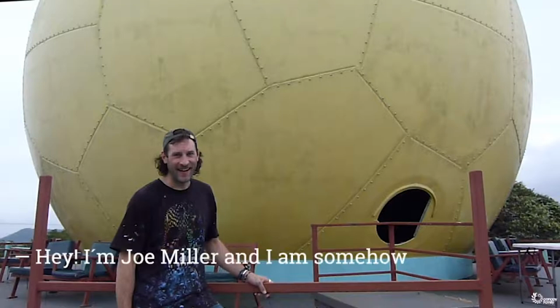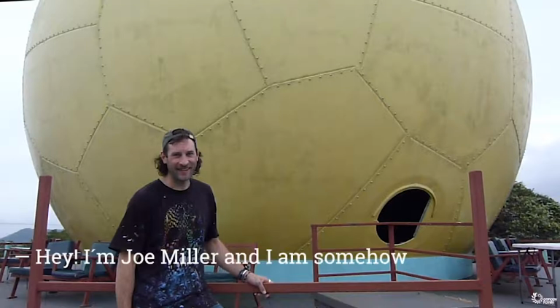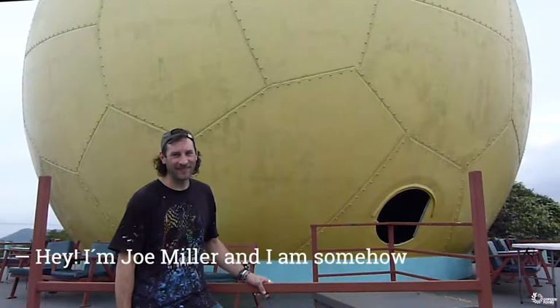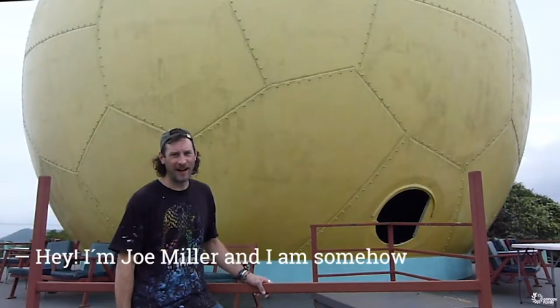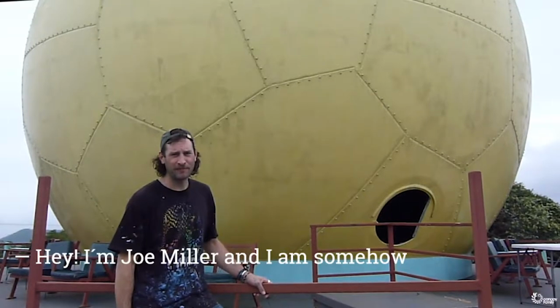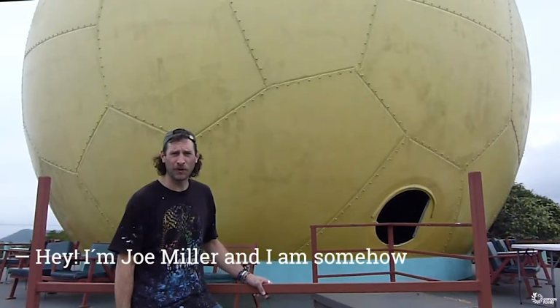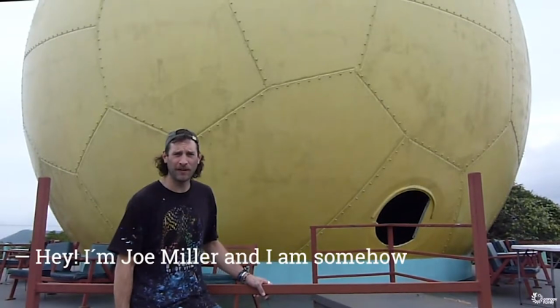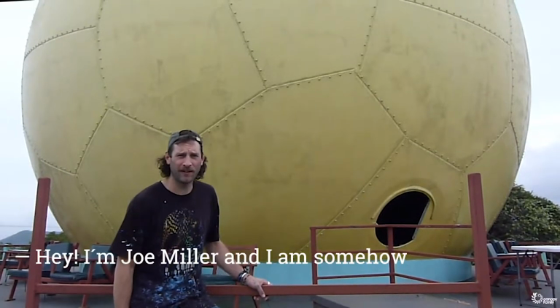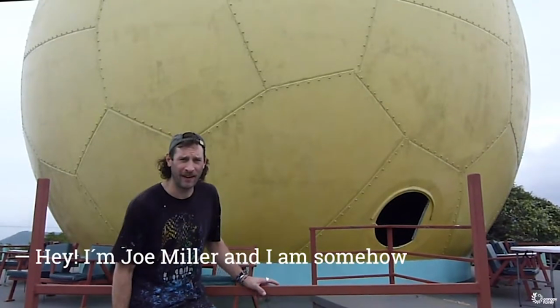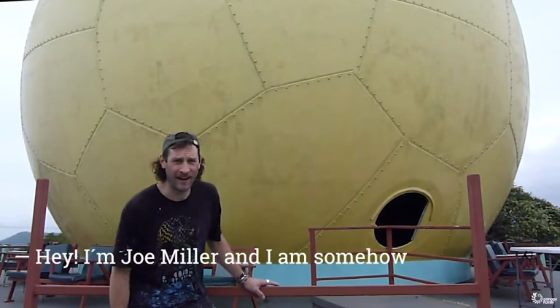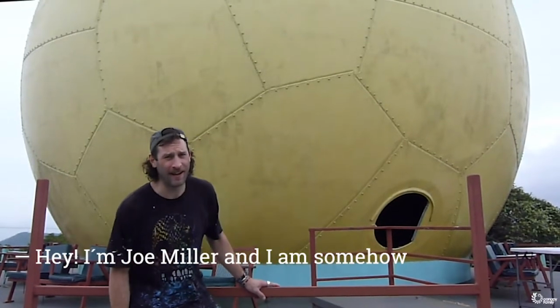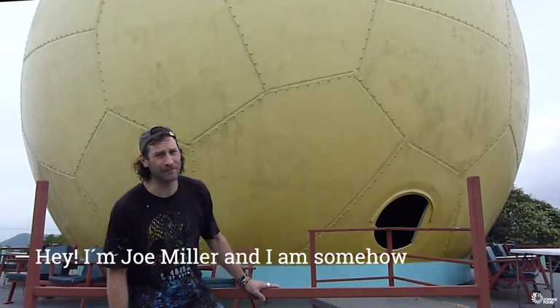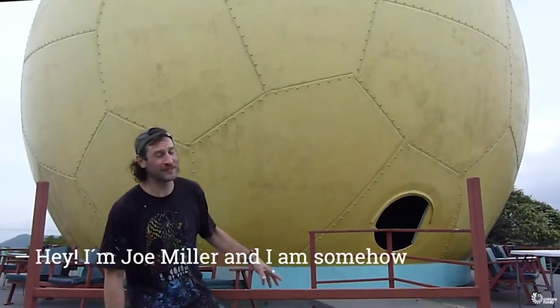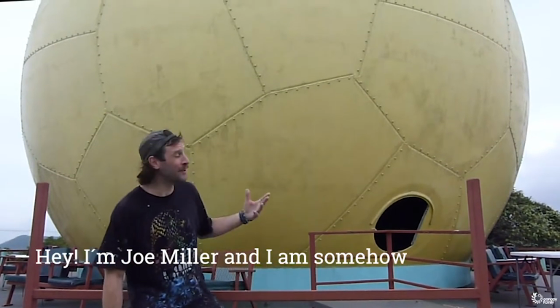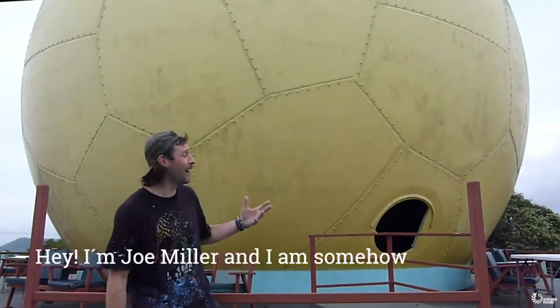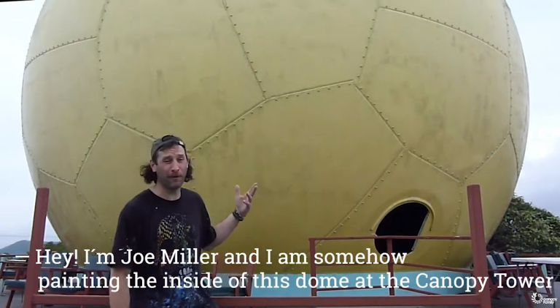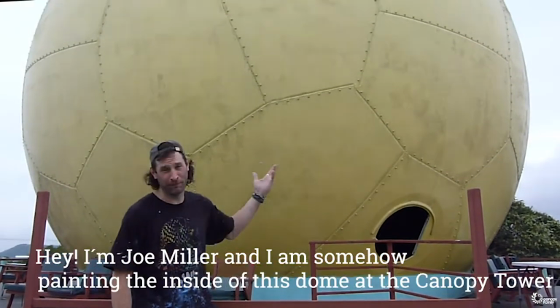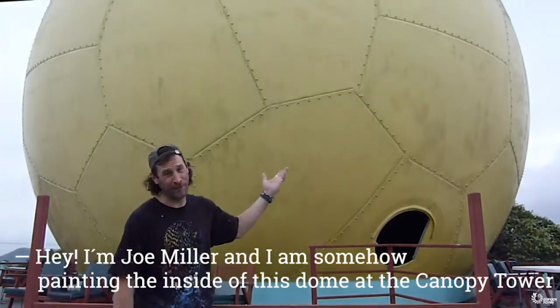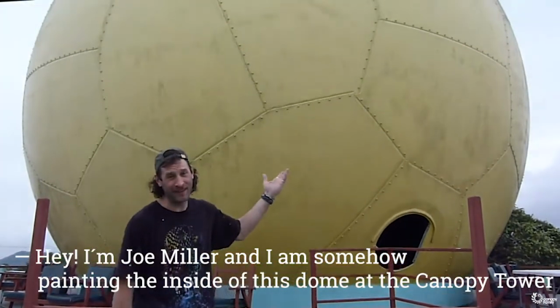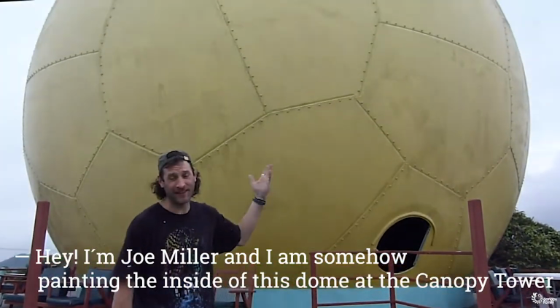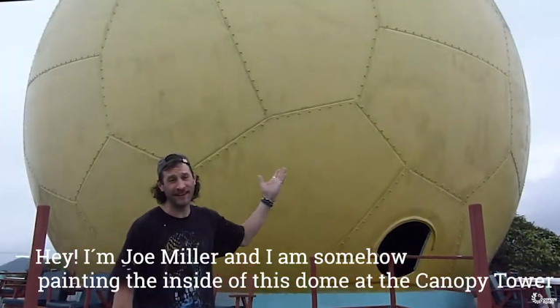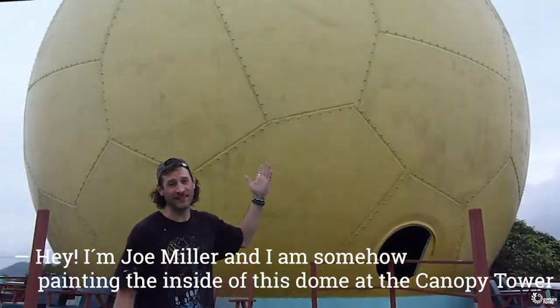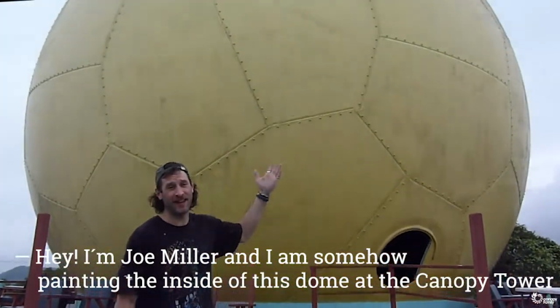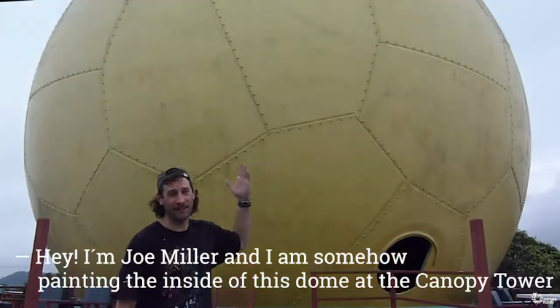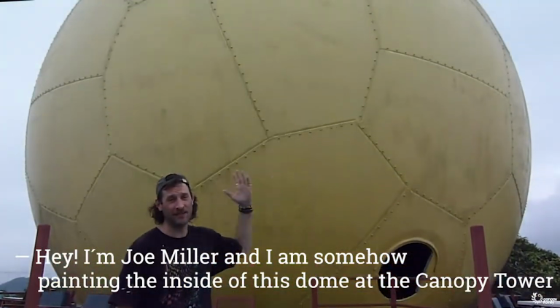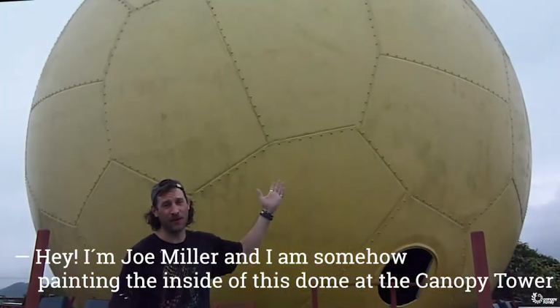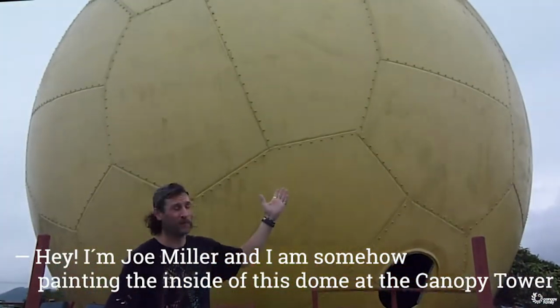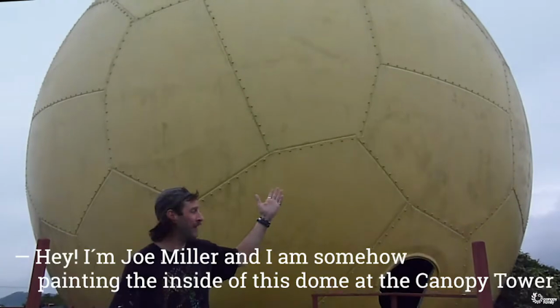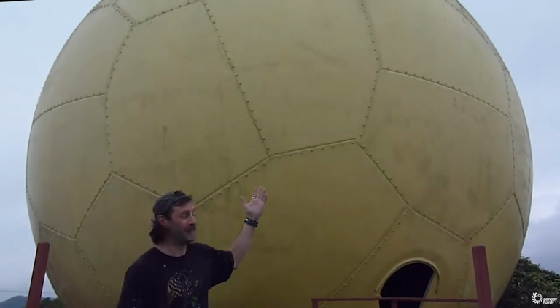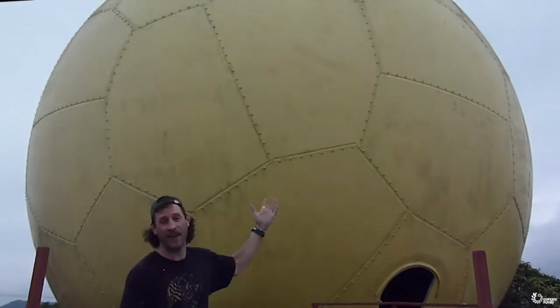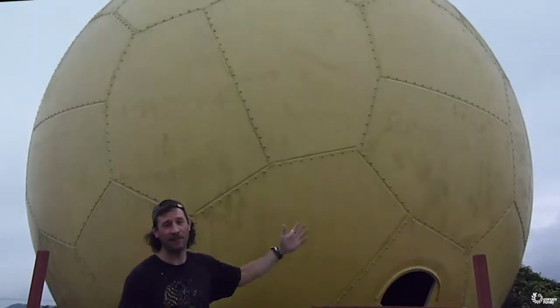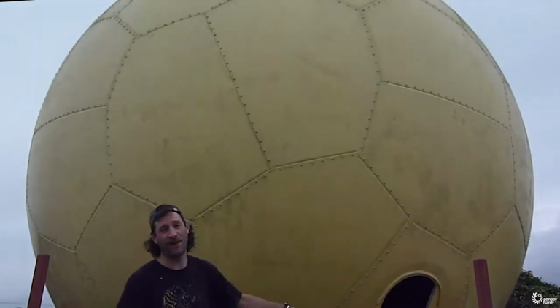Hey, I'm Joe Miller, and I am somehow painting the inside of this dome at the Canopy Tower.